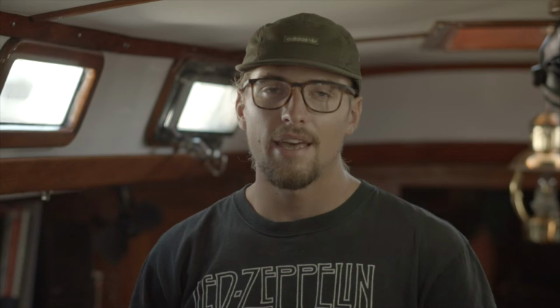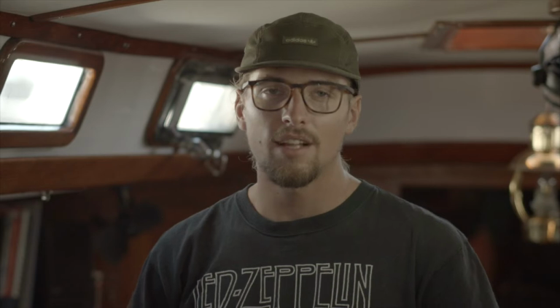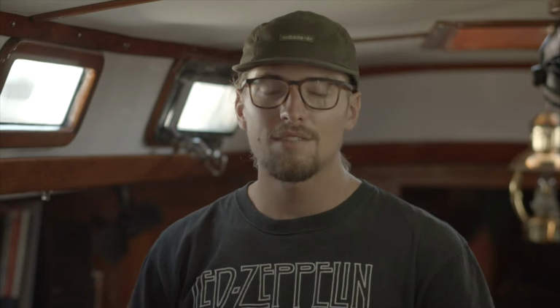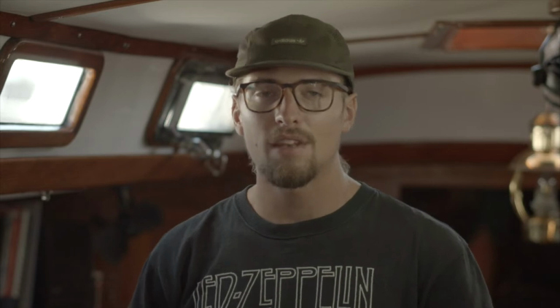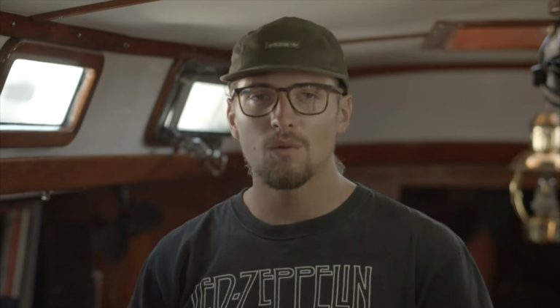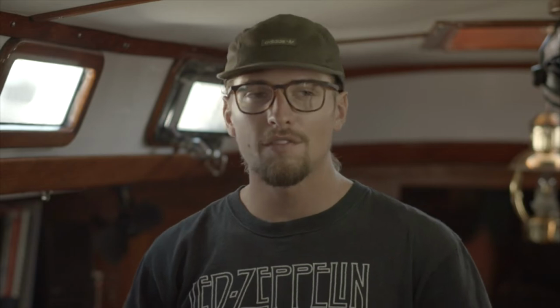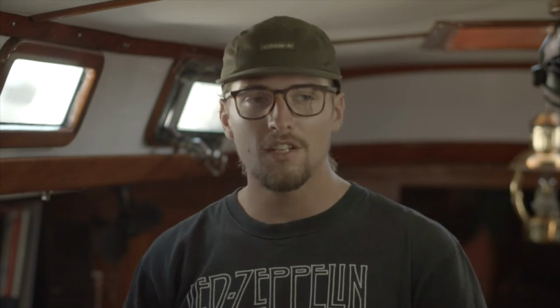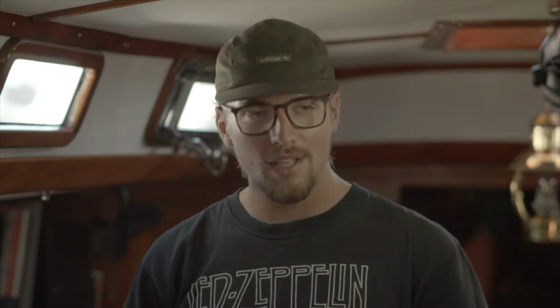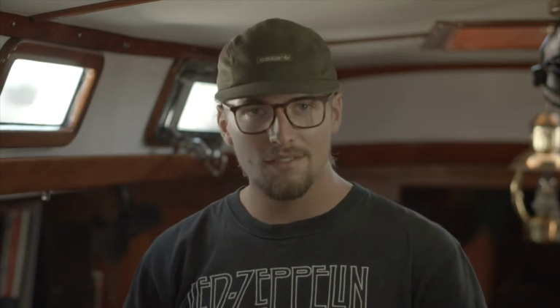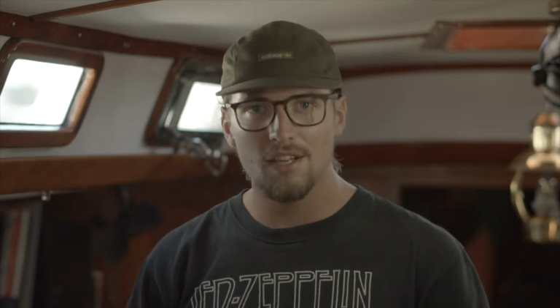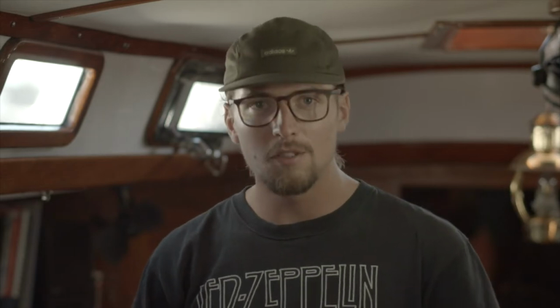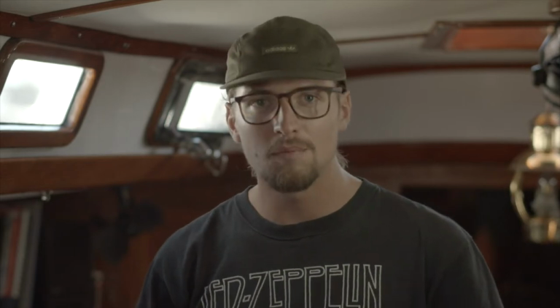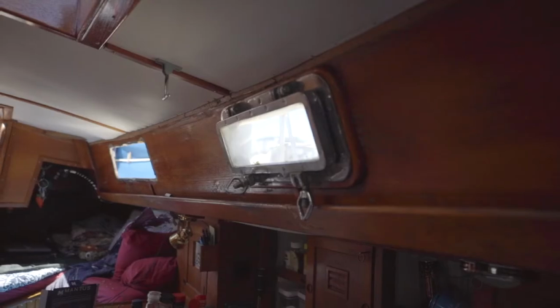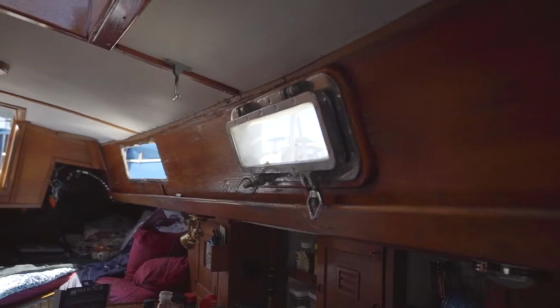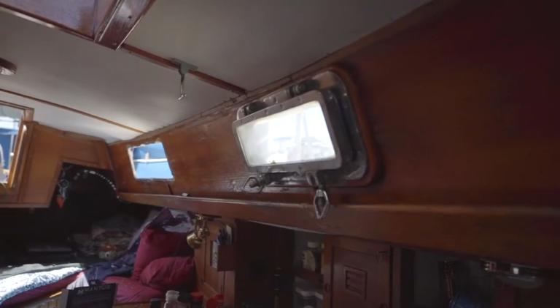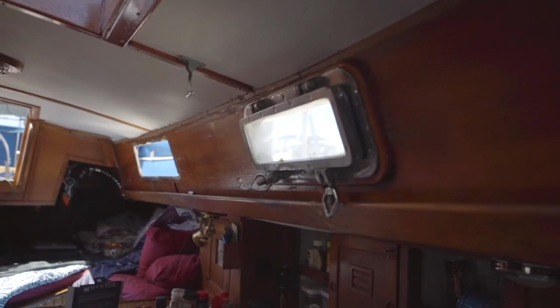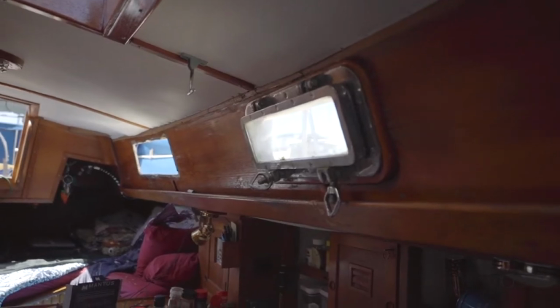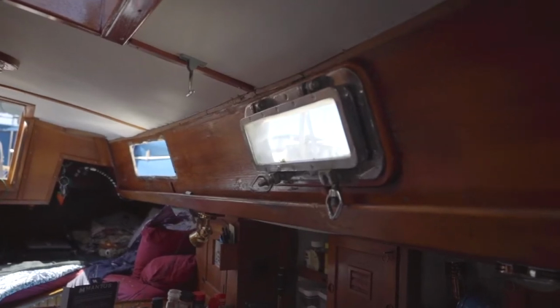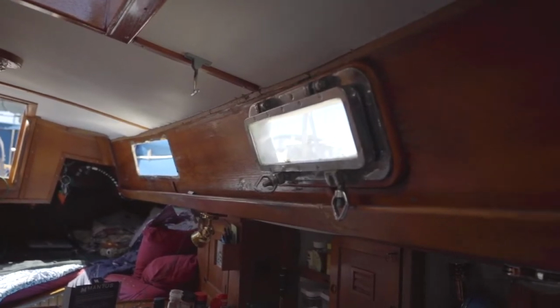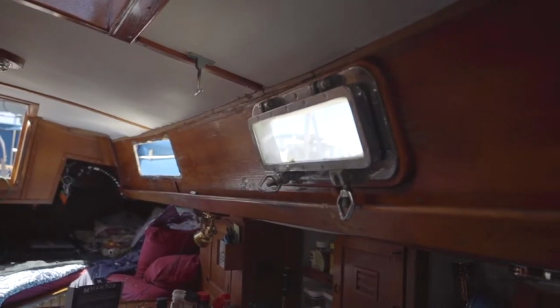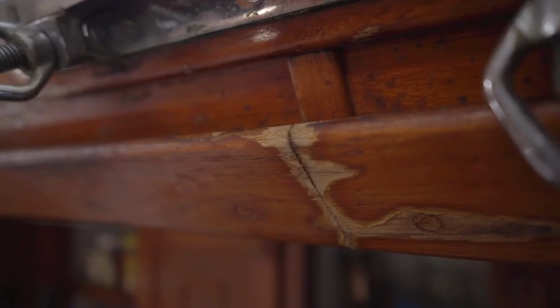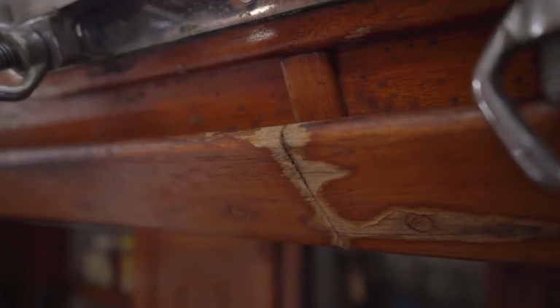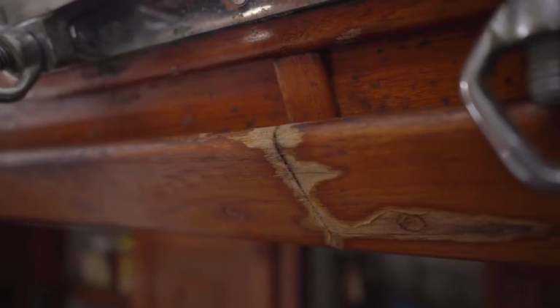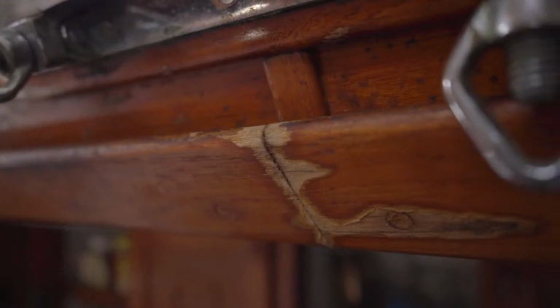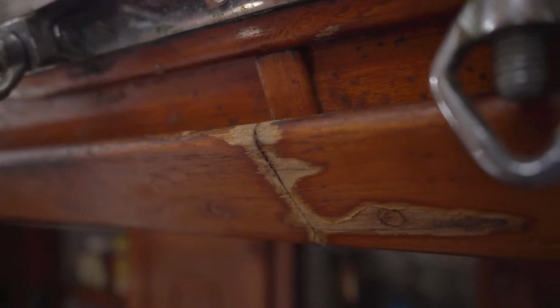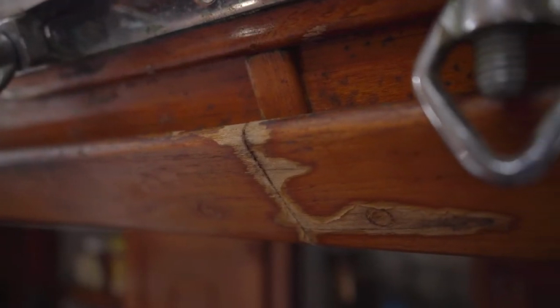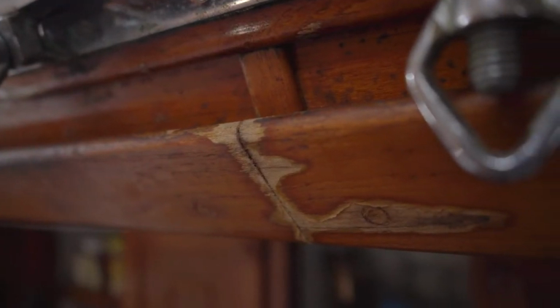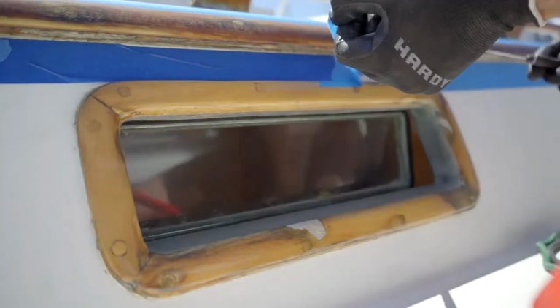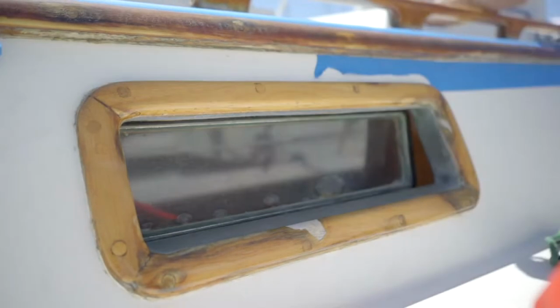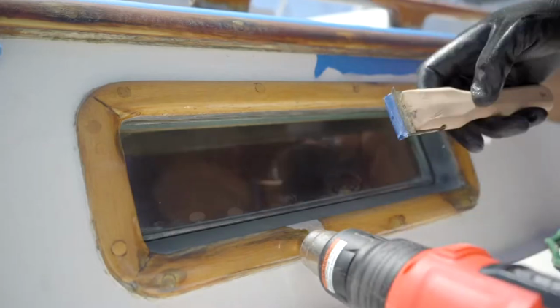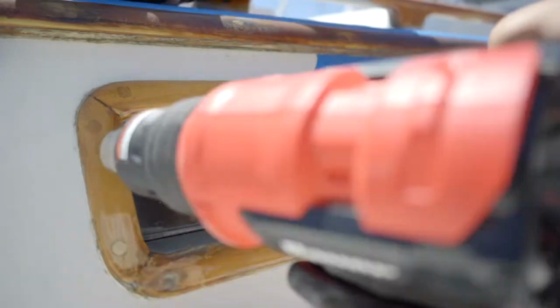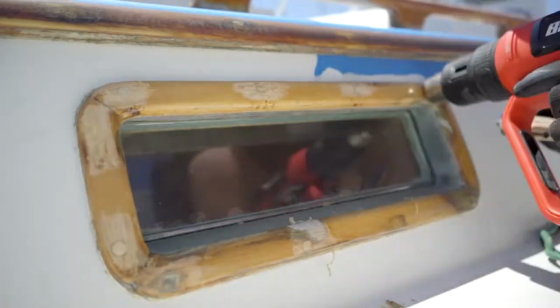In our last video, we finished the aft stateroom and got right into refinishing the cabin sides and port lights.